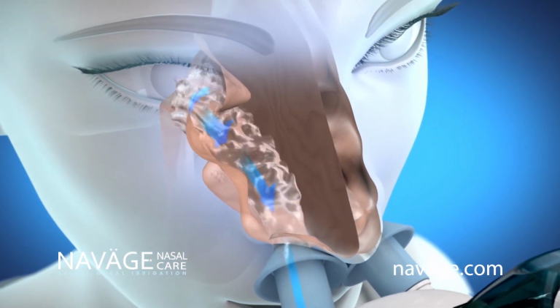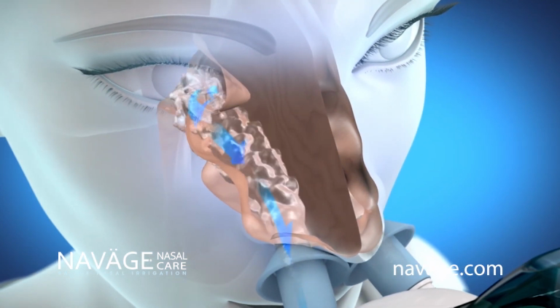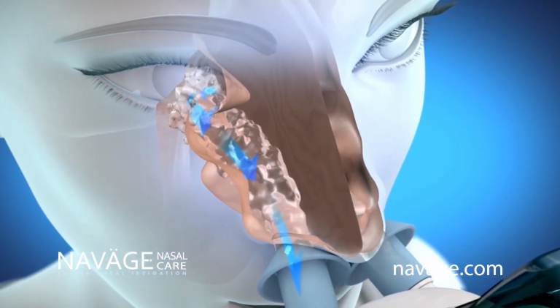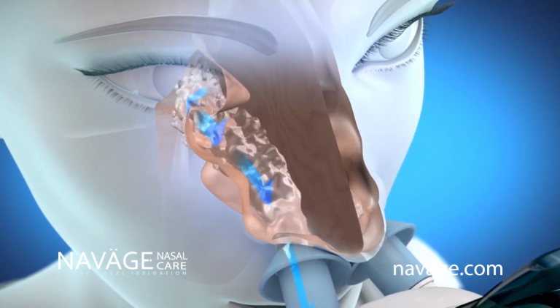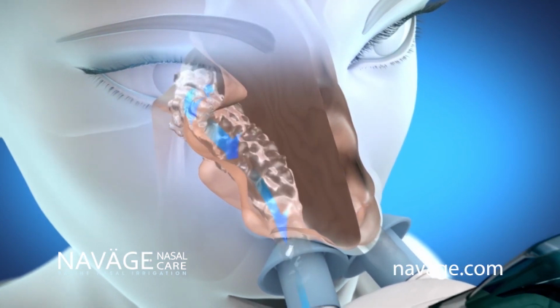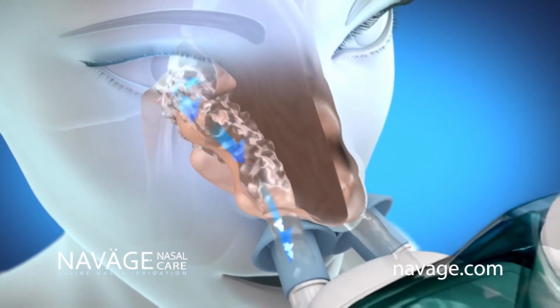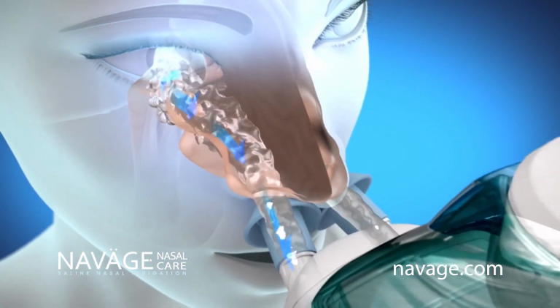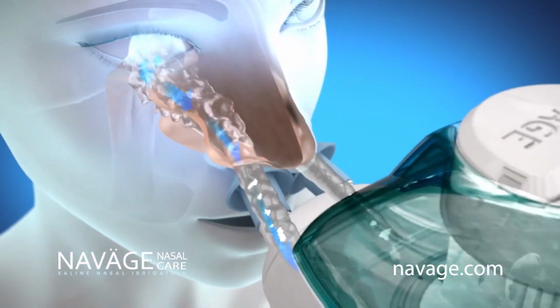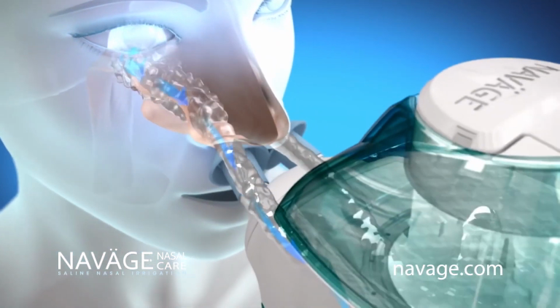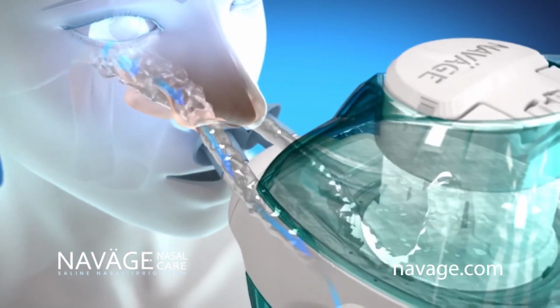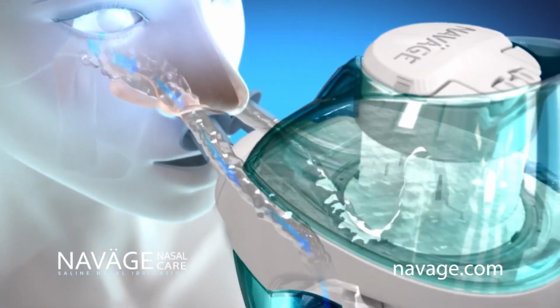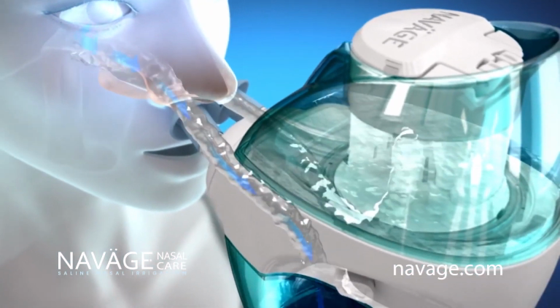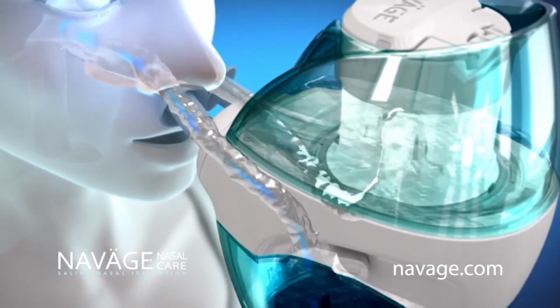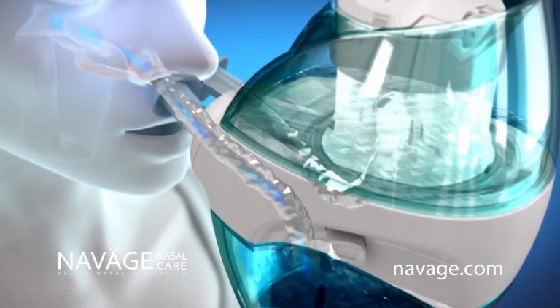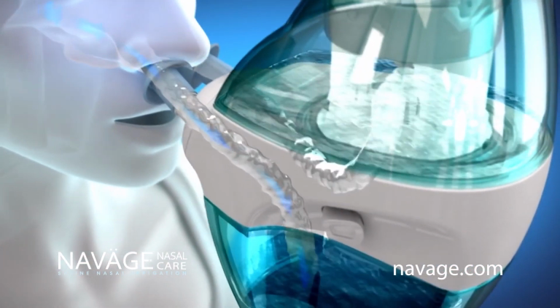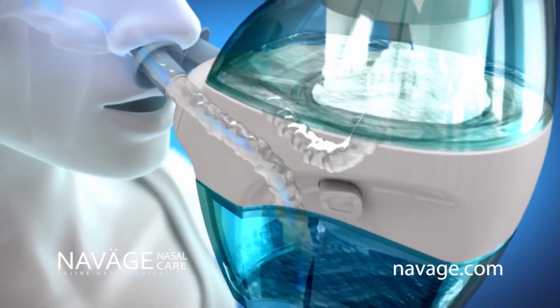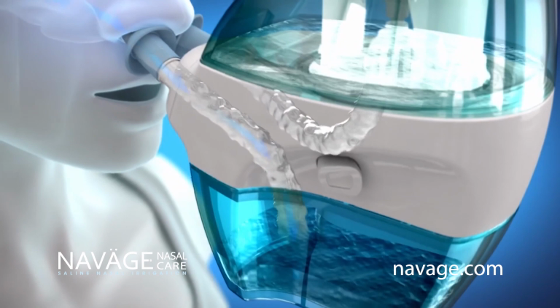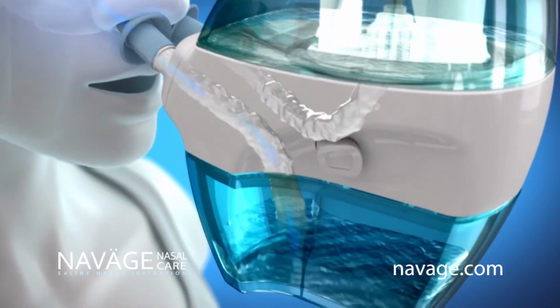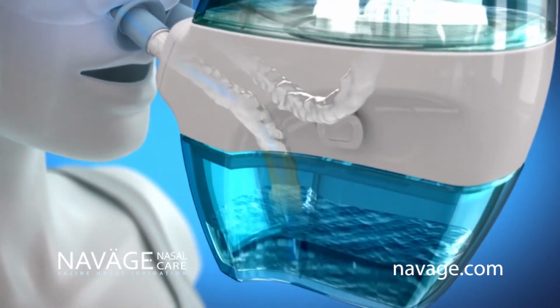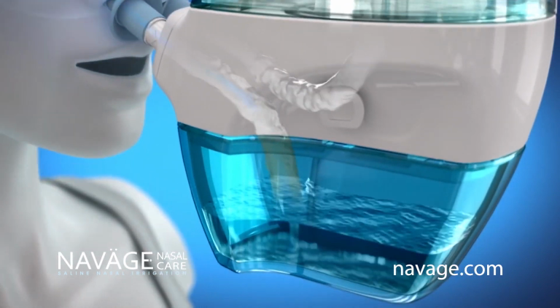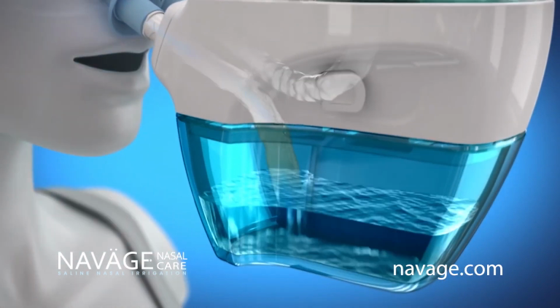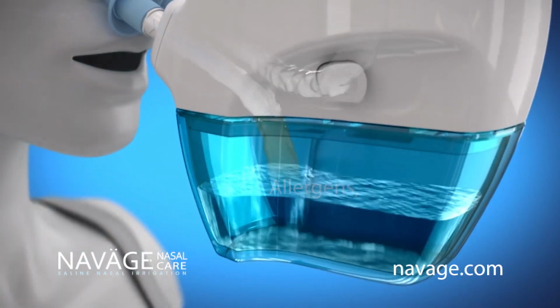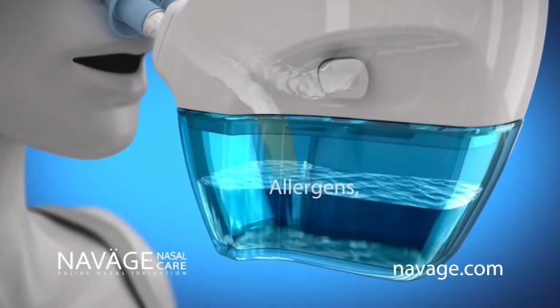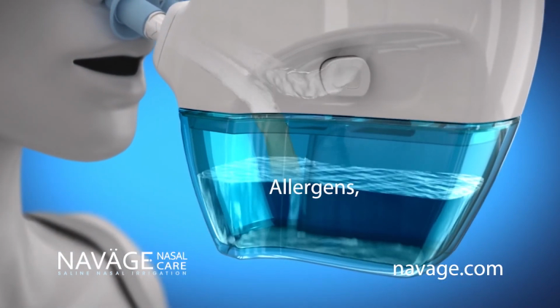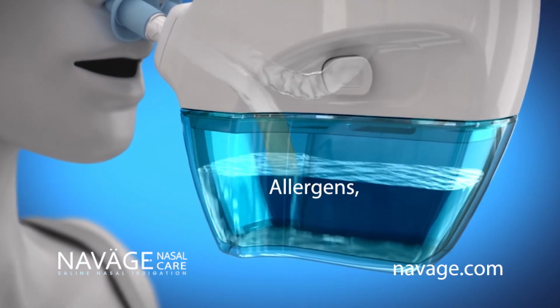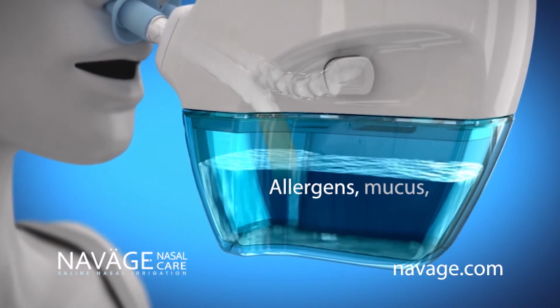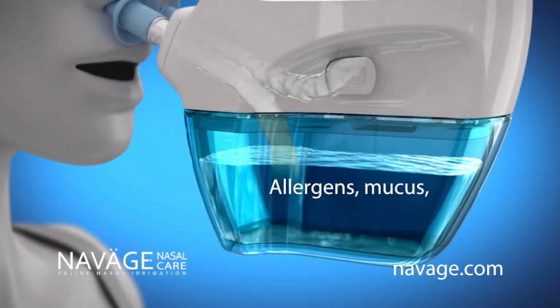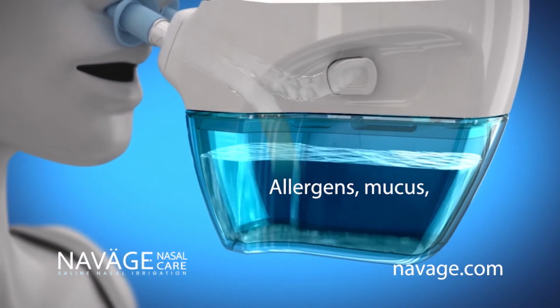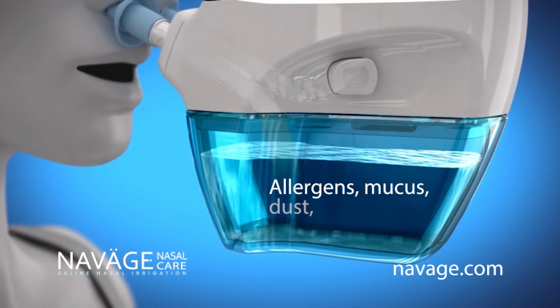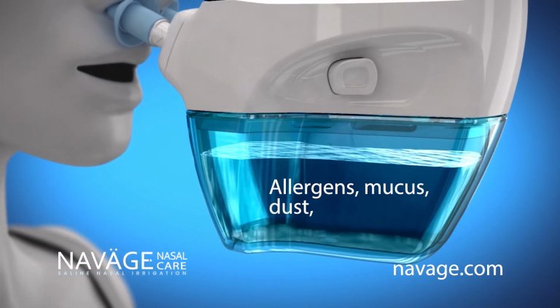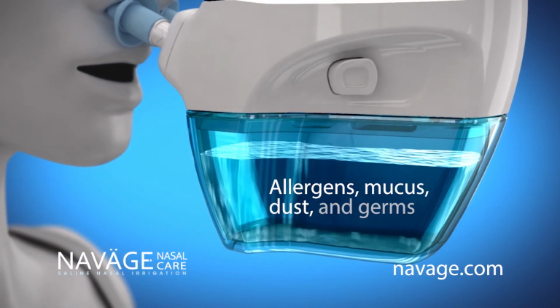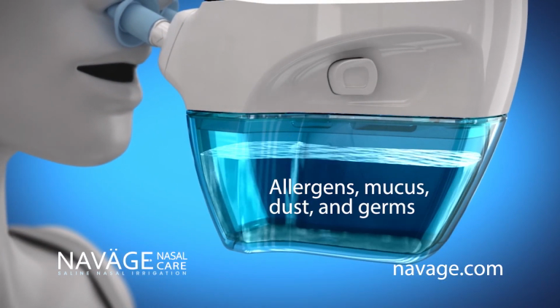Naväge relieves congestion from allergies and colds naturally by flushing out allergens, mucus, dust, and germs.